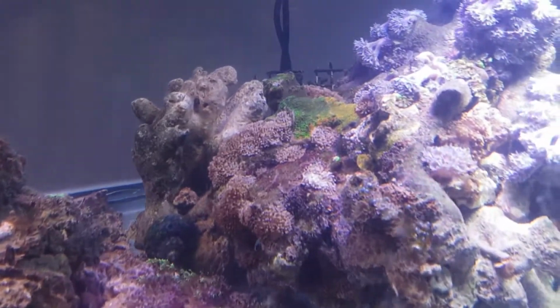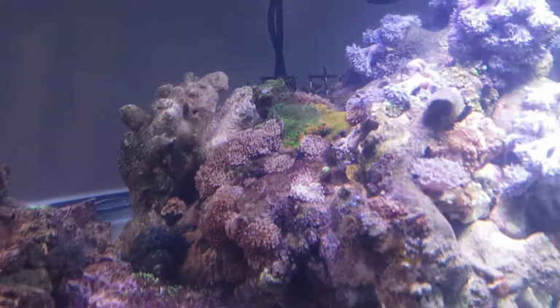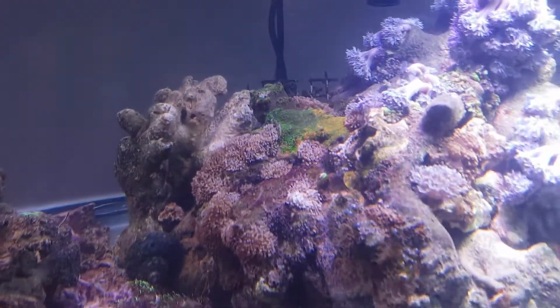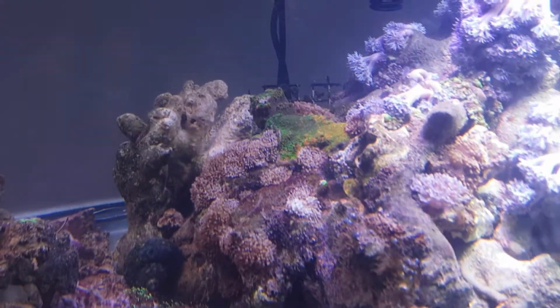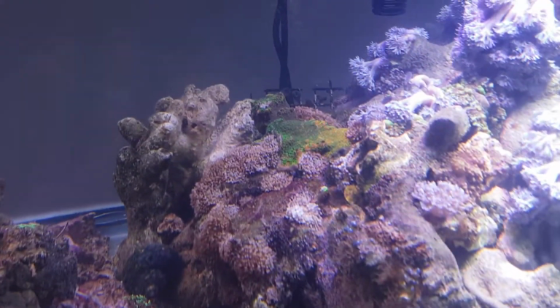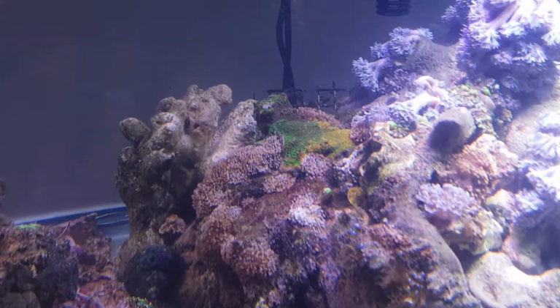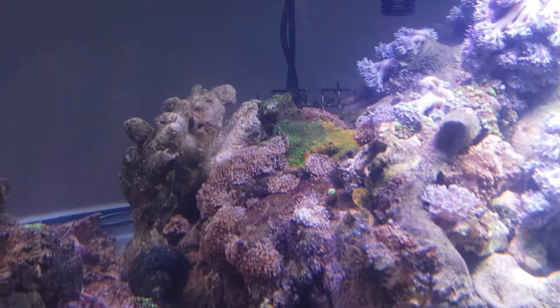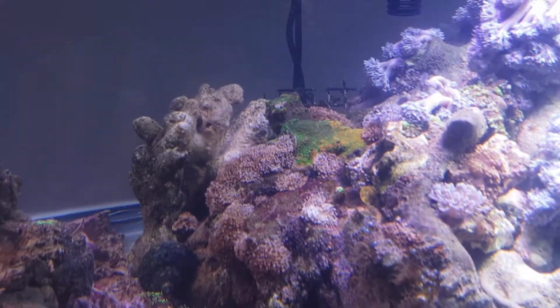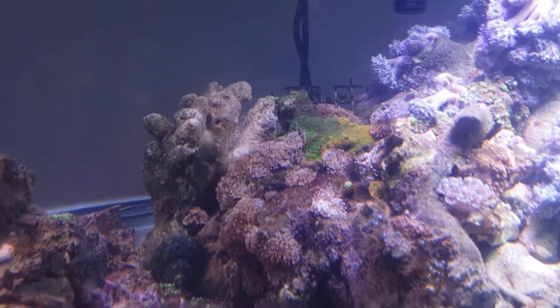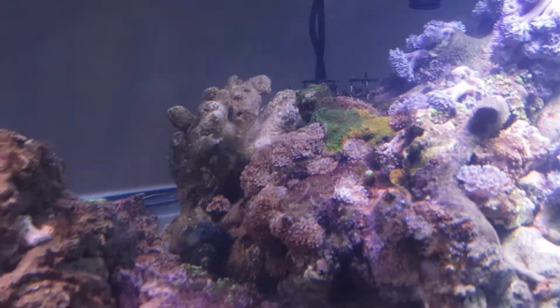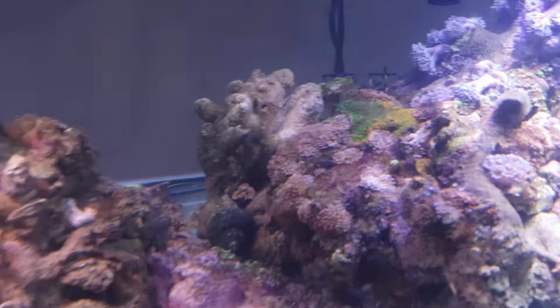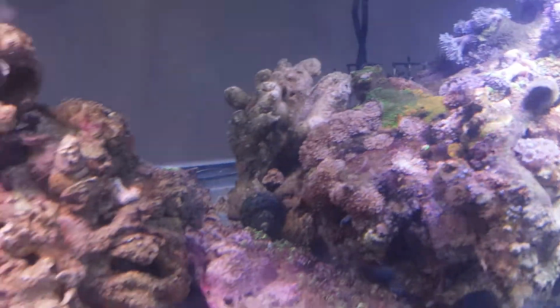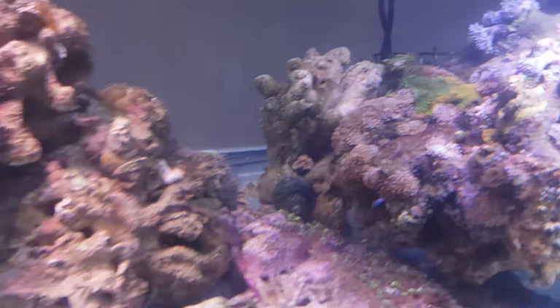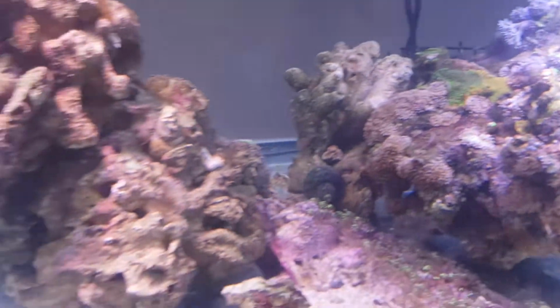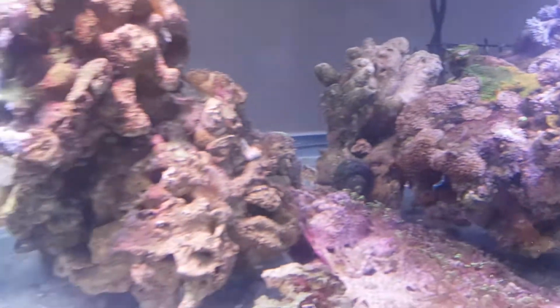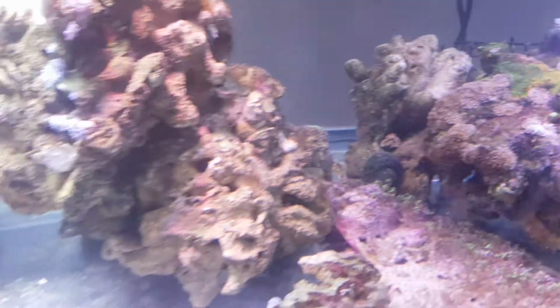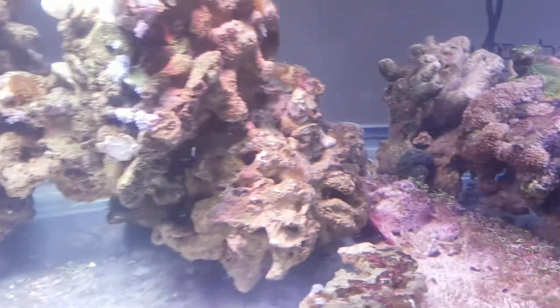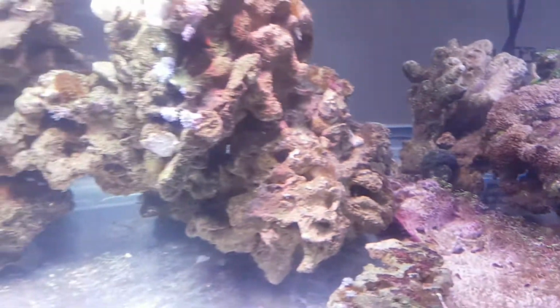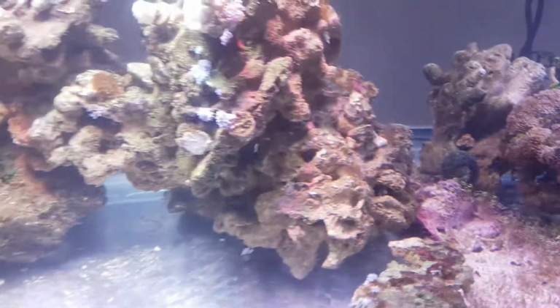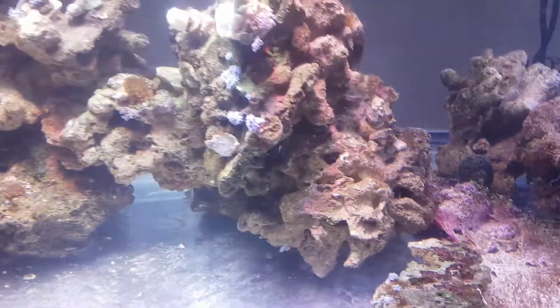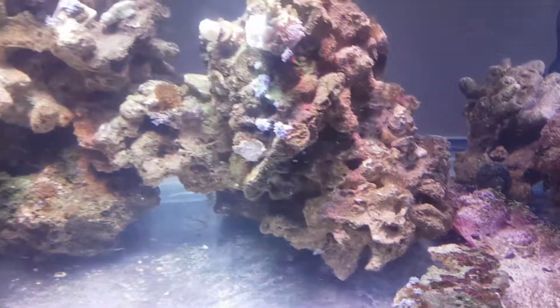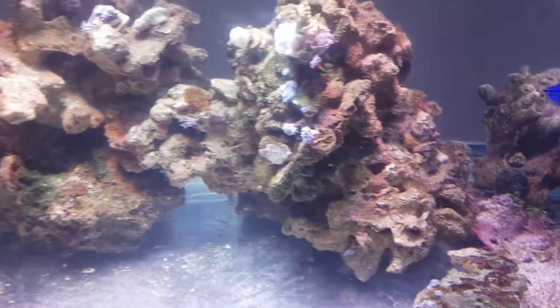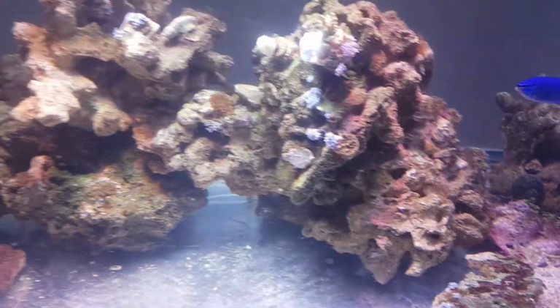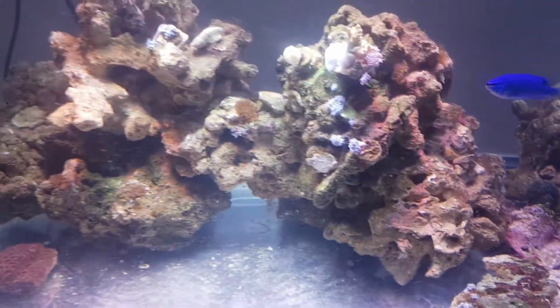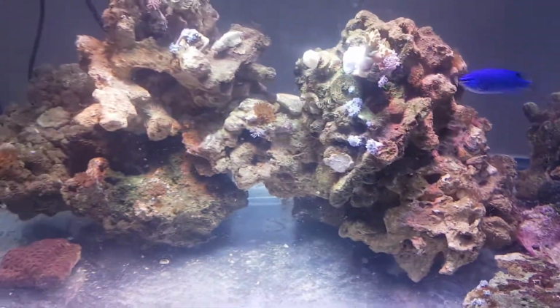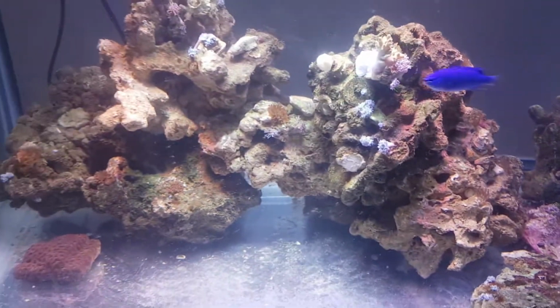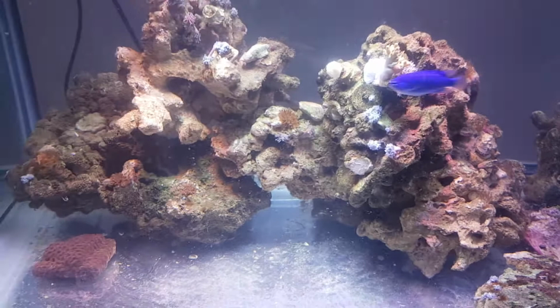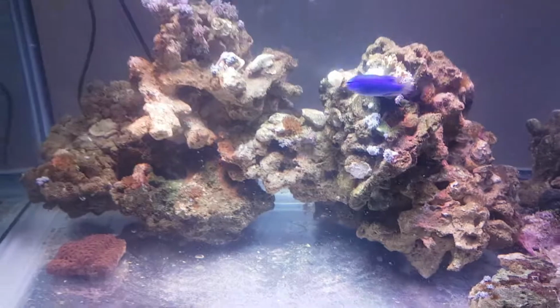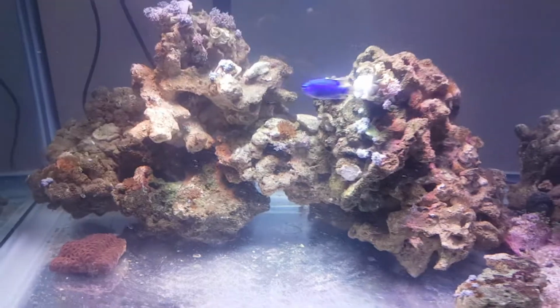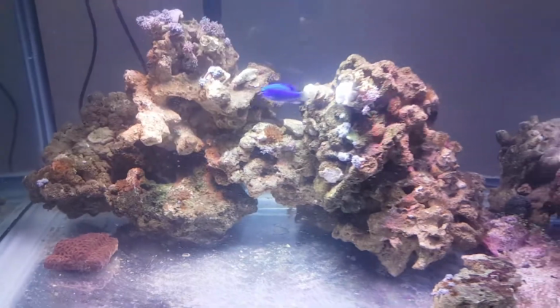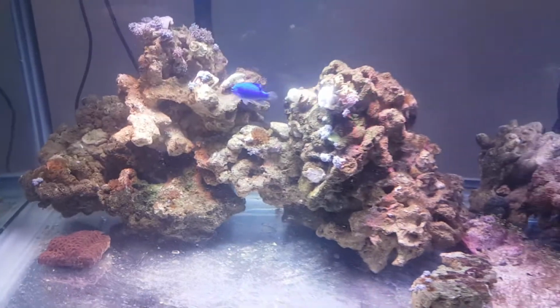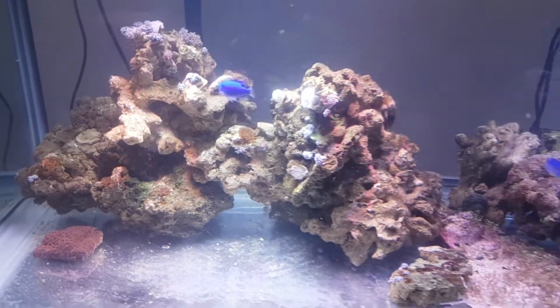Sunset montipora — alright, that's it for now.